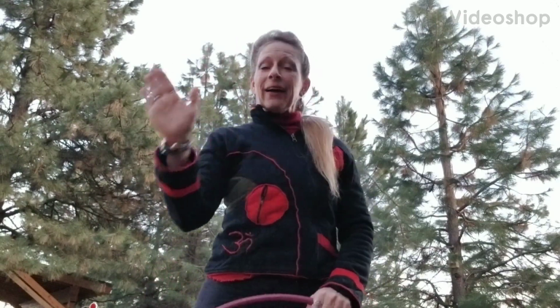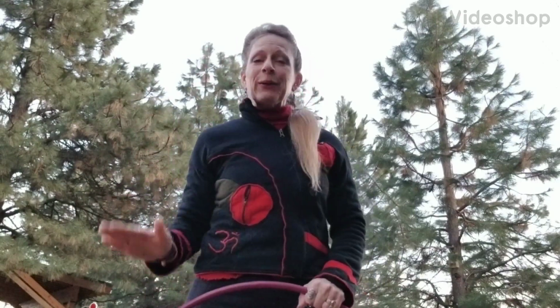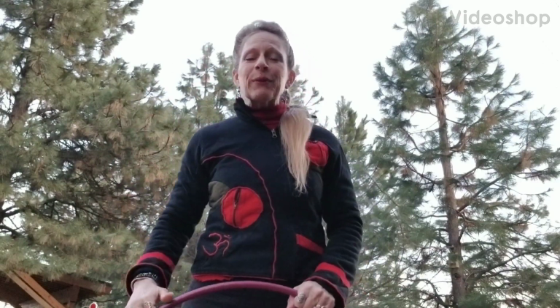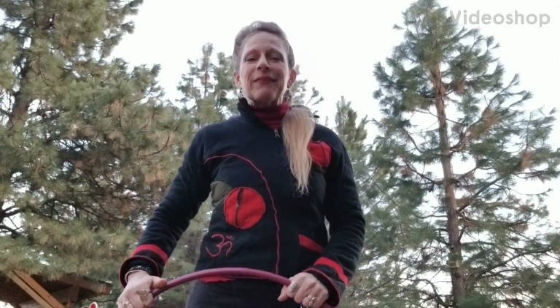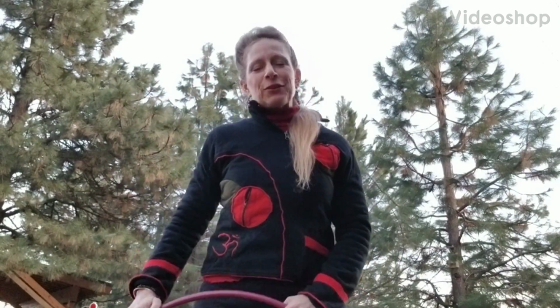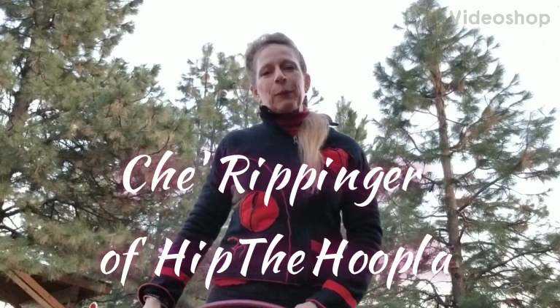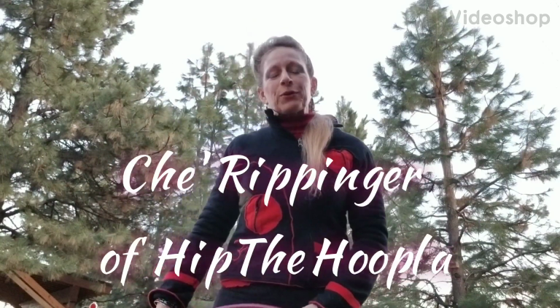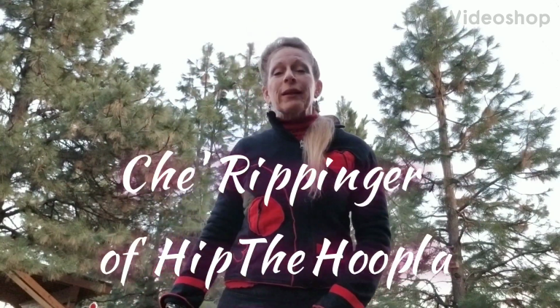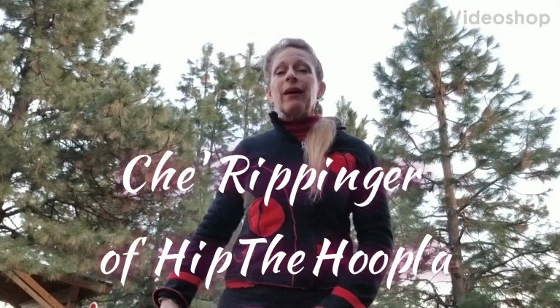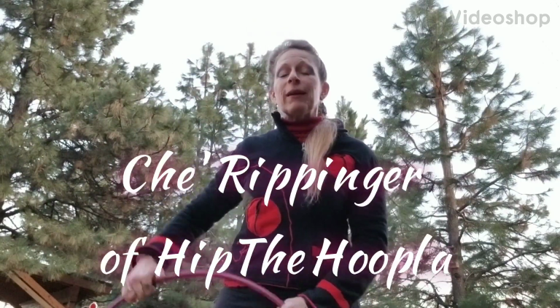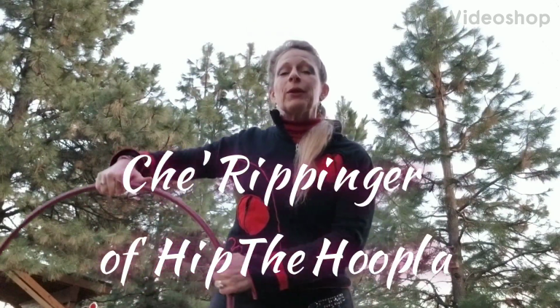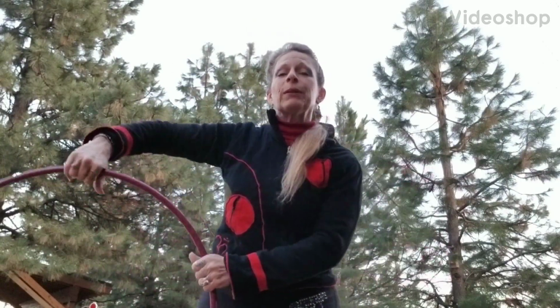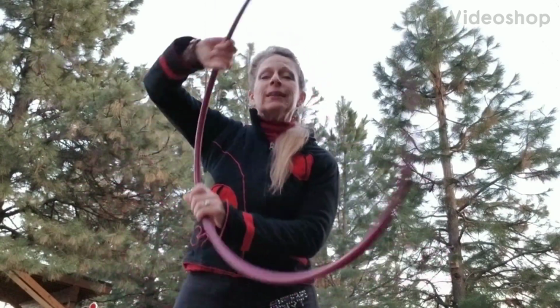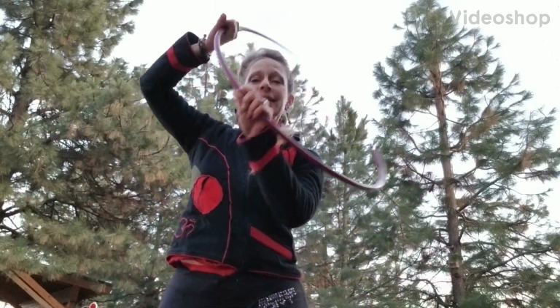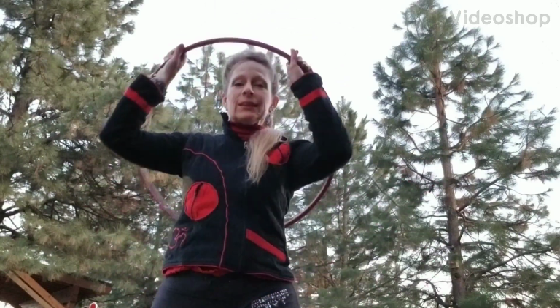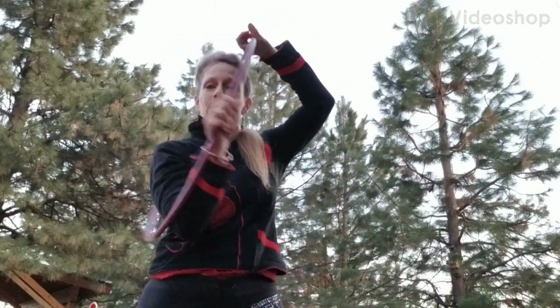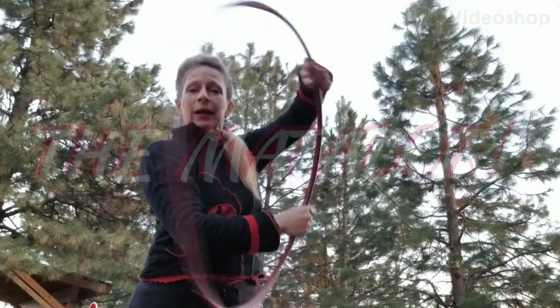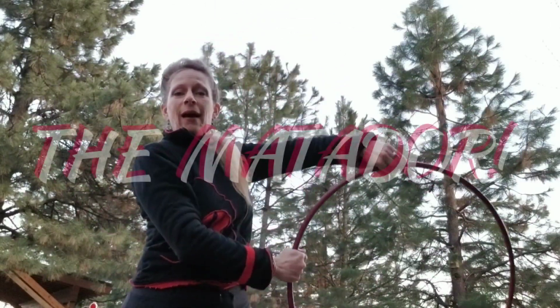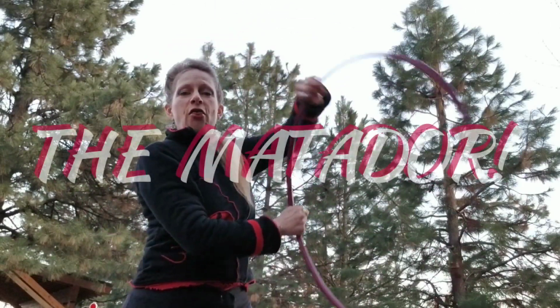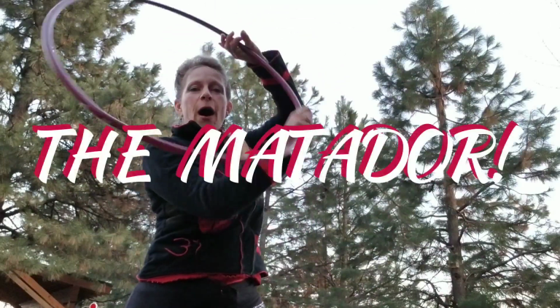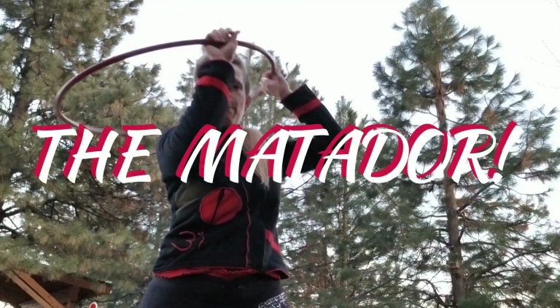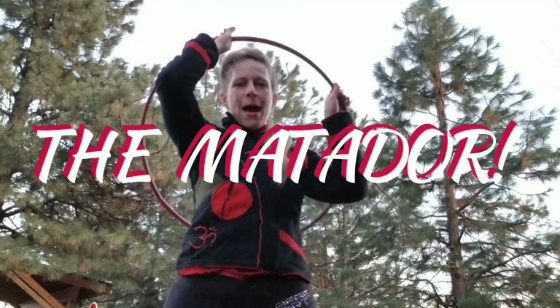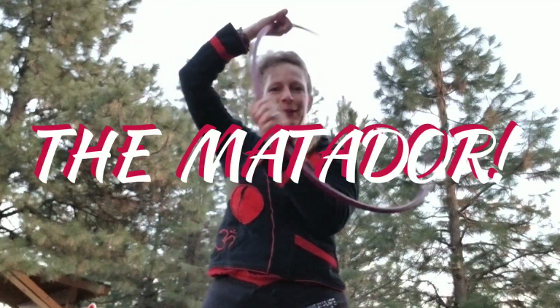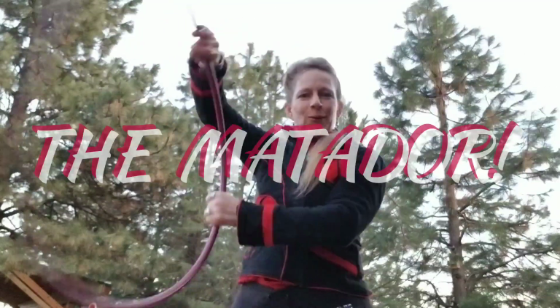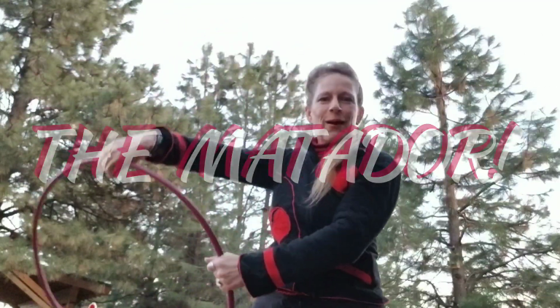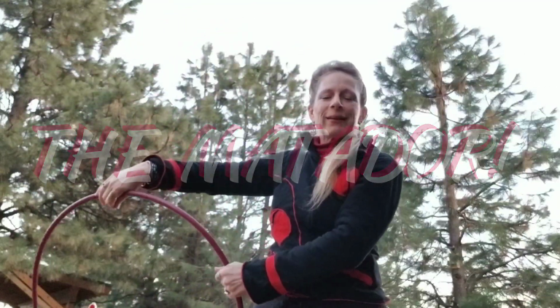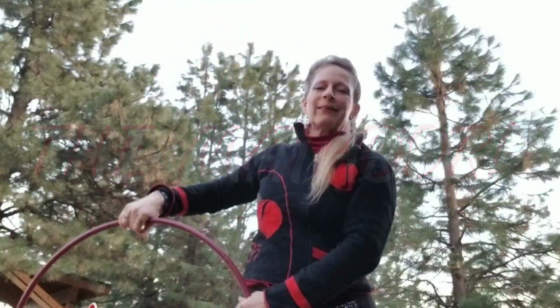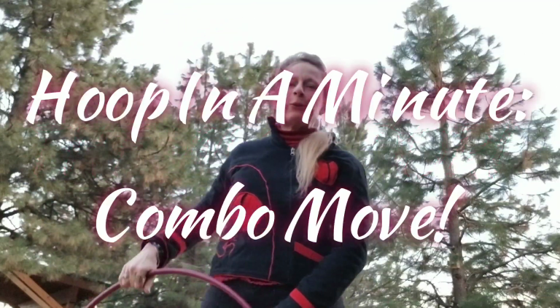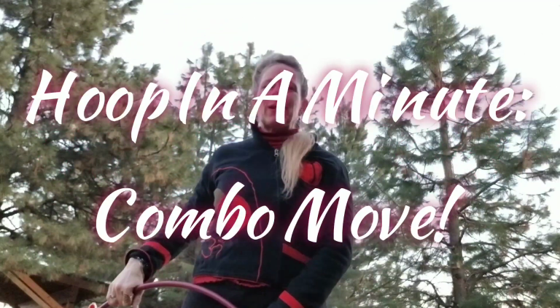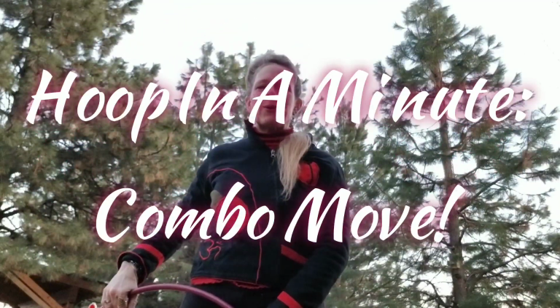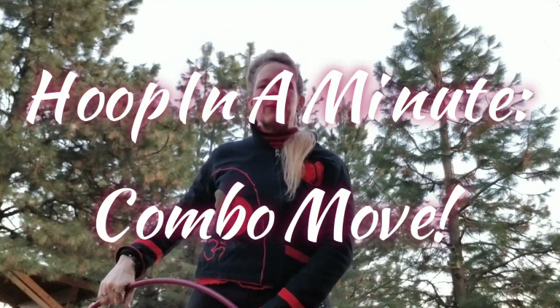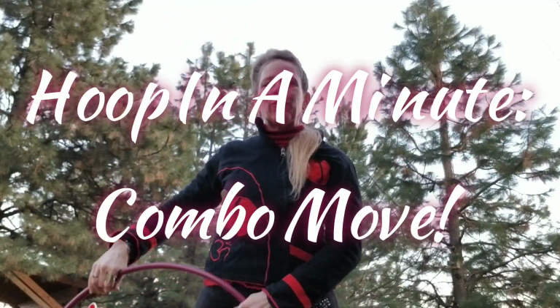Howdy Hoopers! This is Shea Rippinger here of Hip the Hoopla to teach you the Matador. It's a hoop combo move.